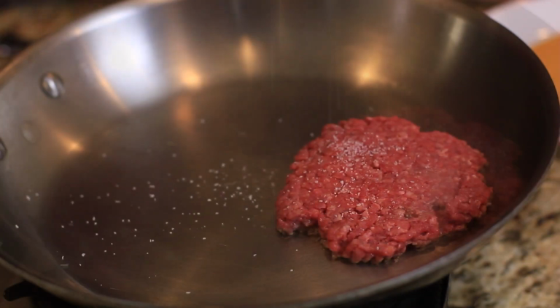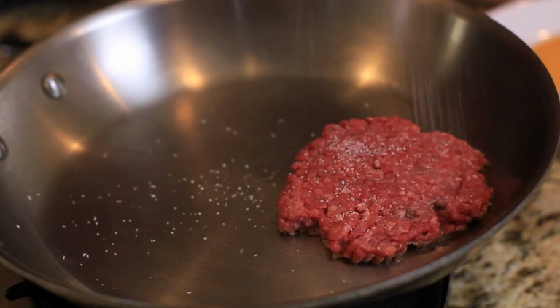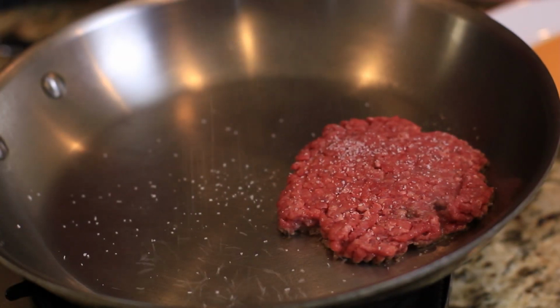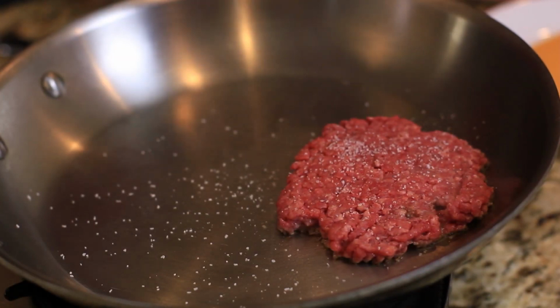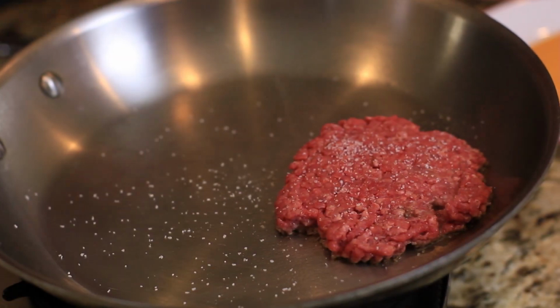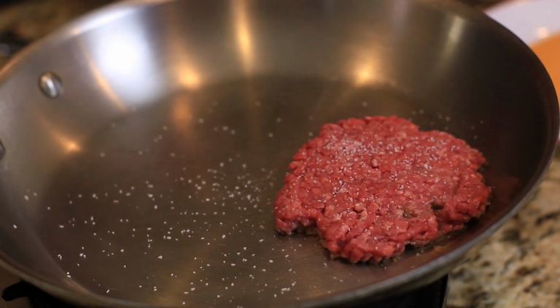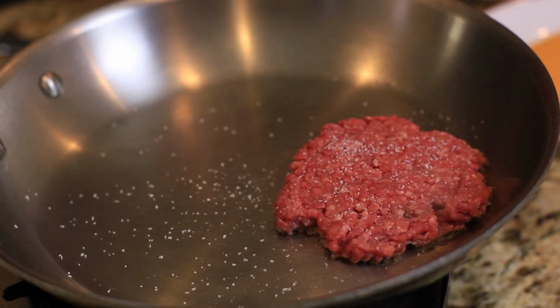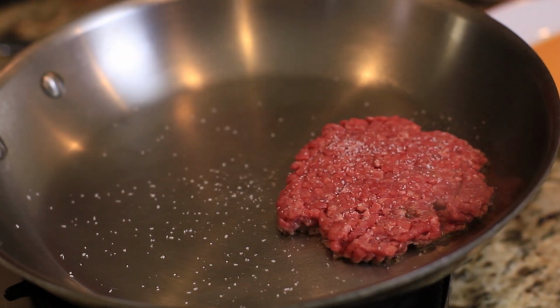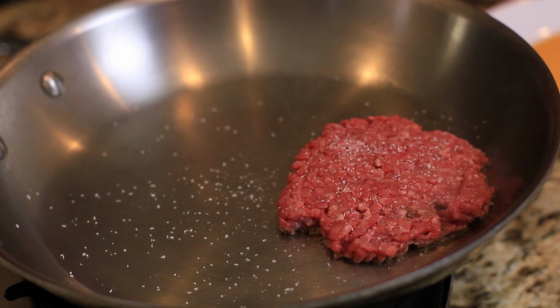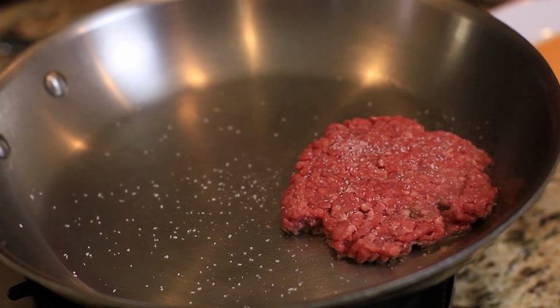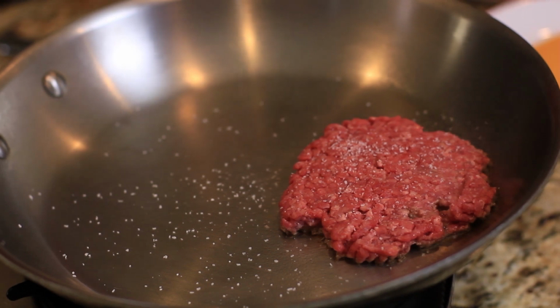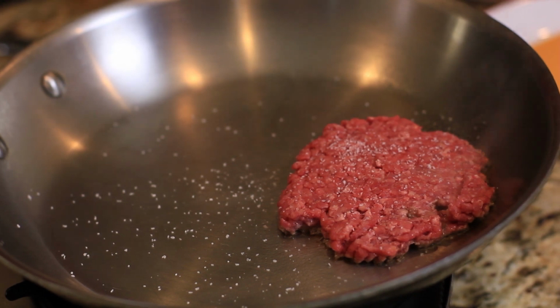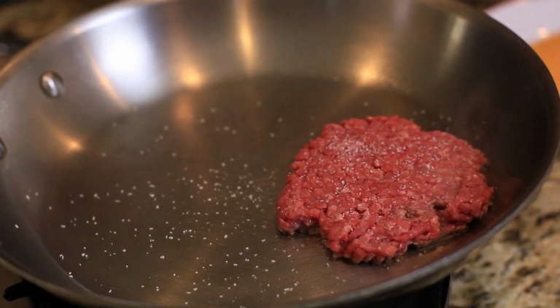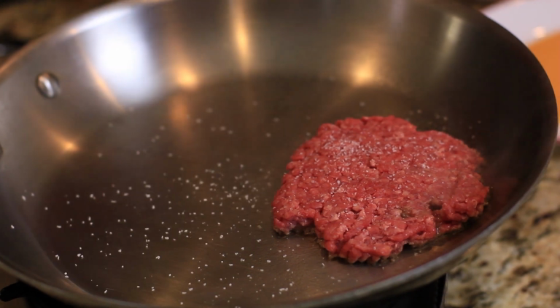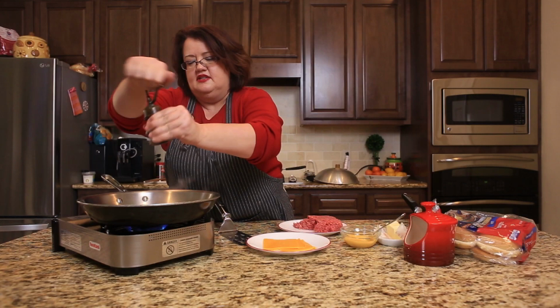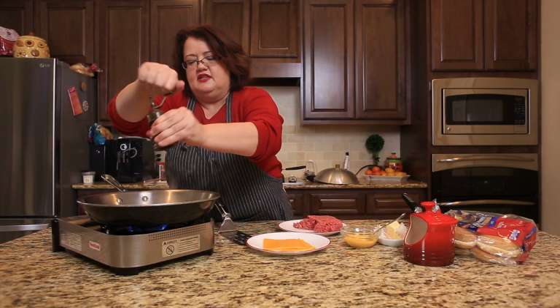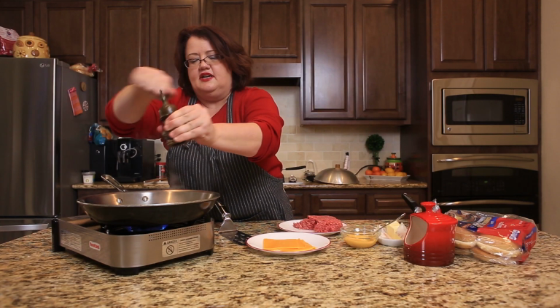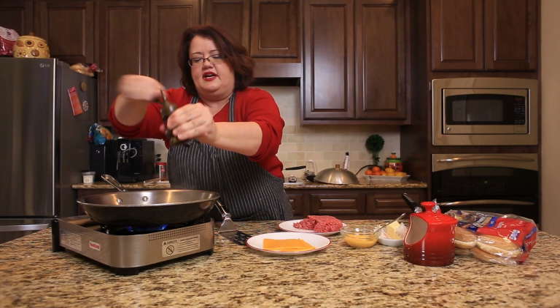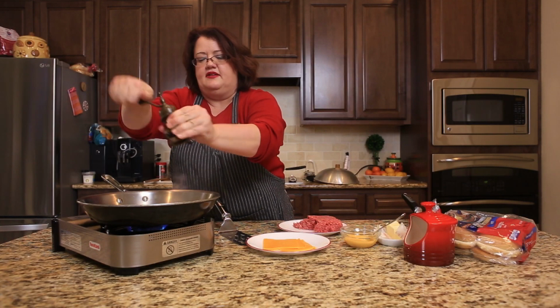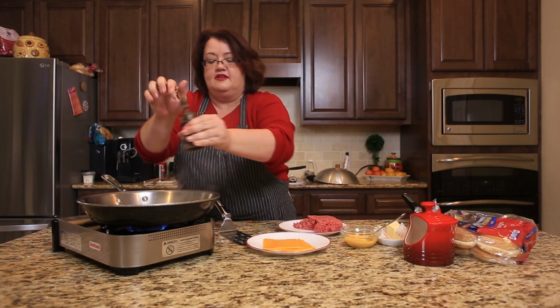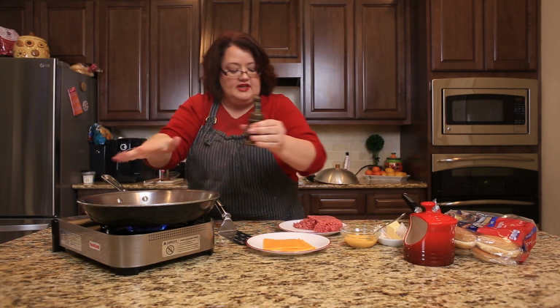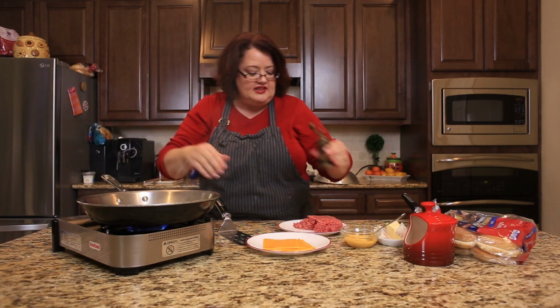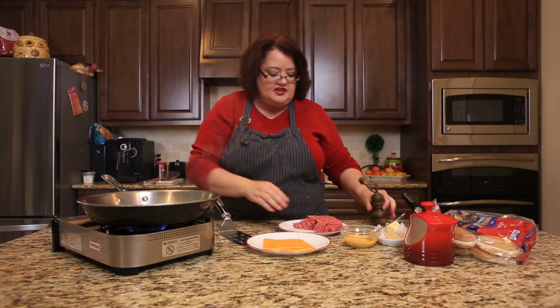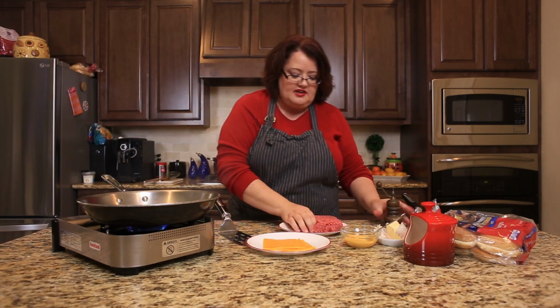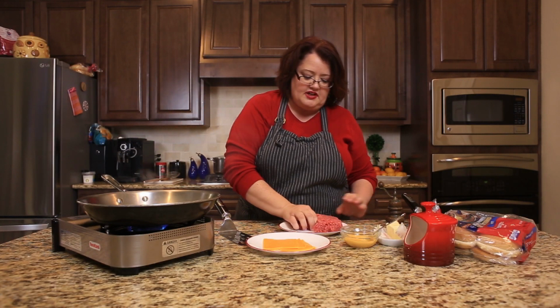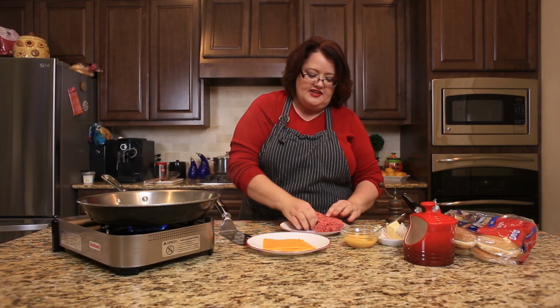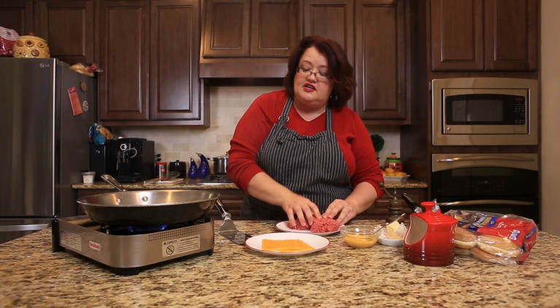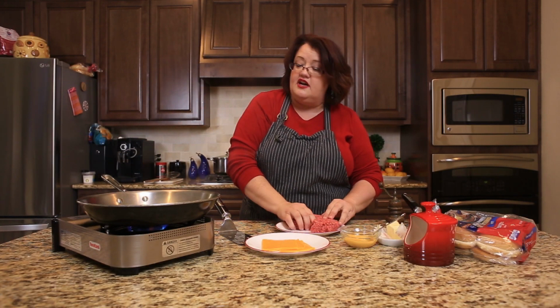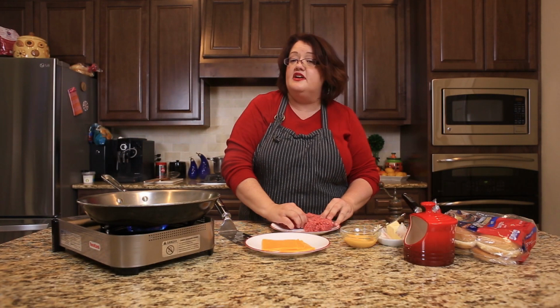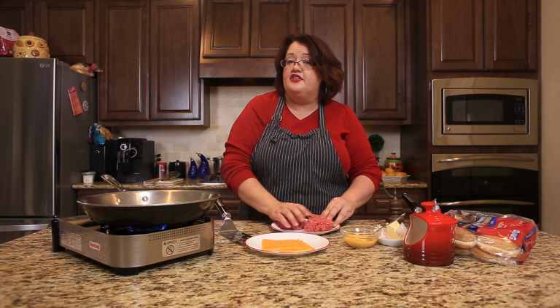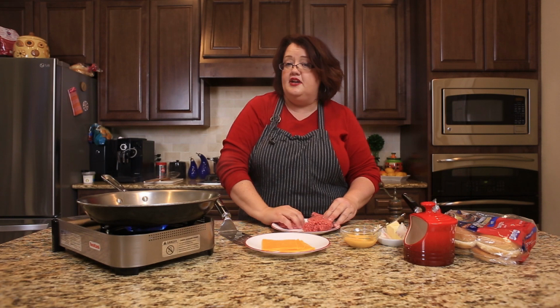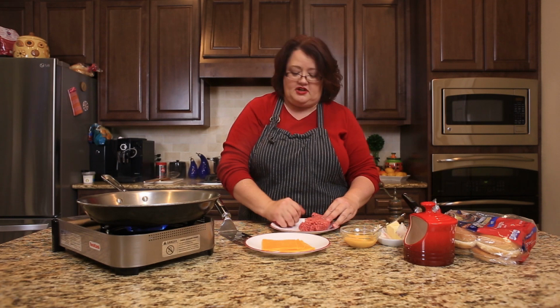We're going to season this up with a little bit of salt and pepper. We're going to let that cook and go ahead and start off another hamburger.